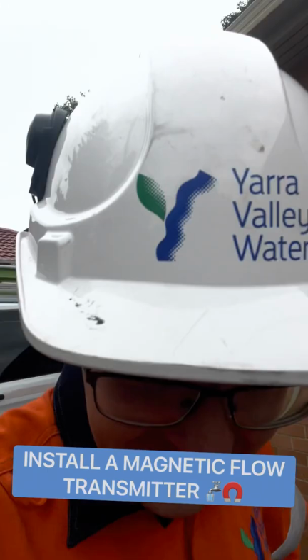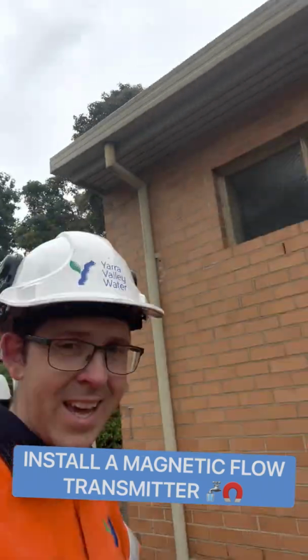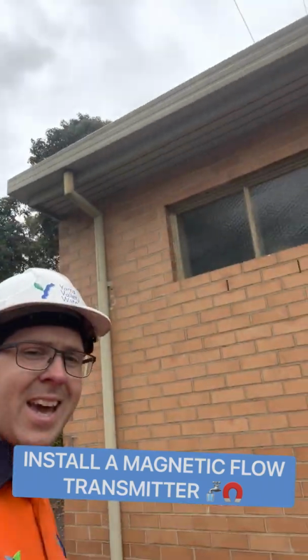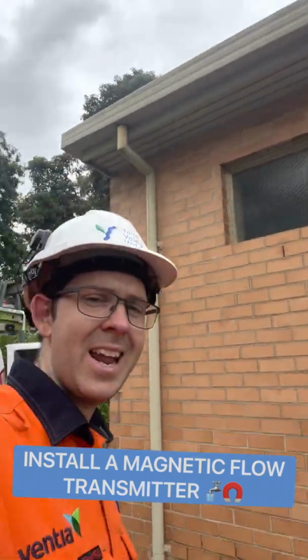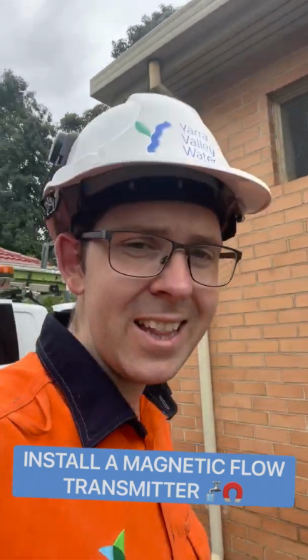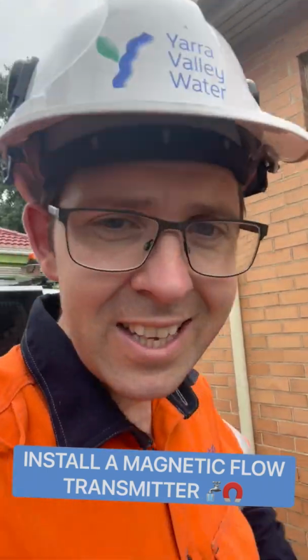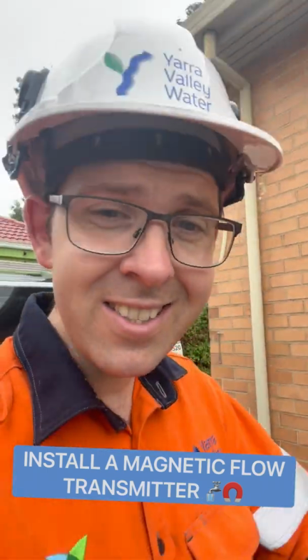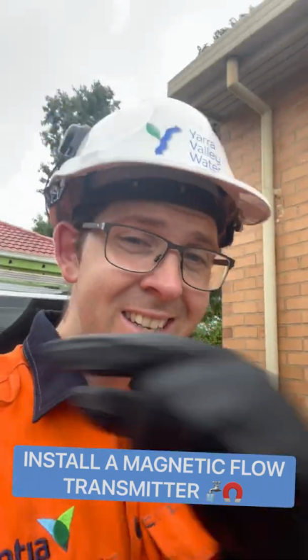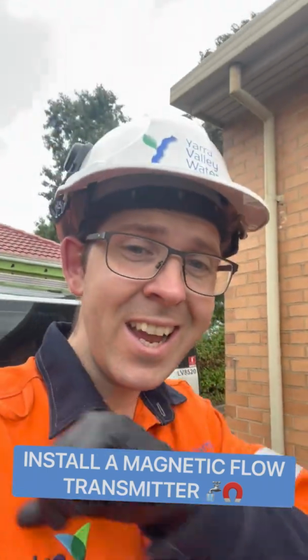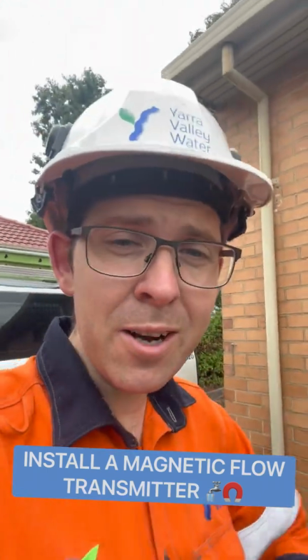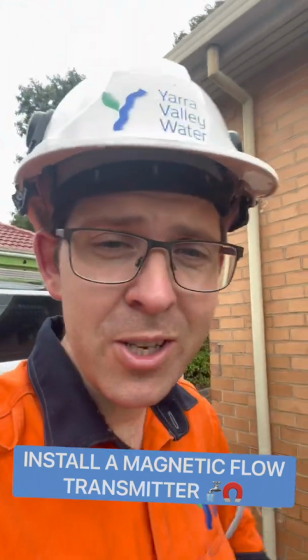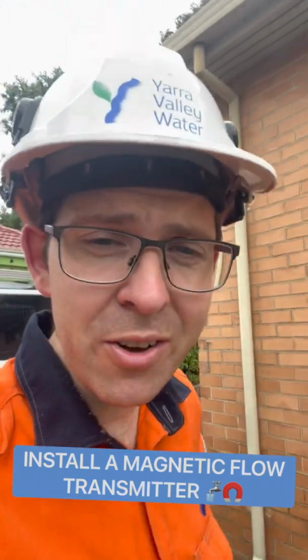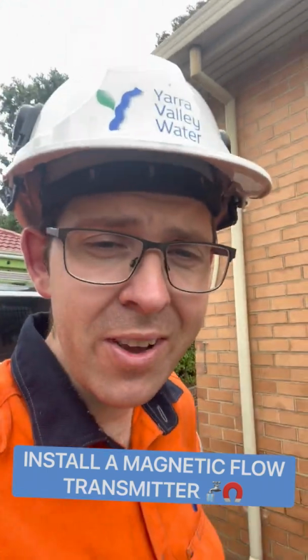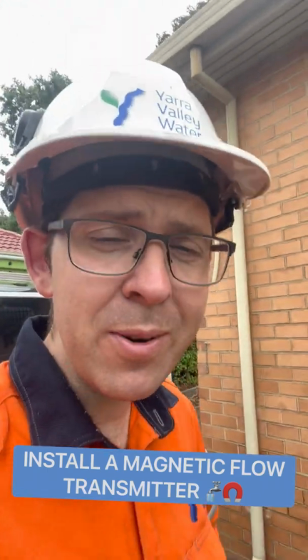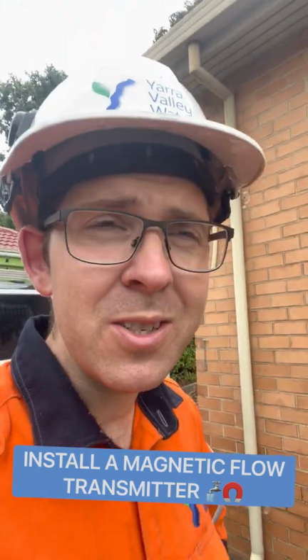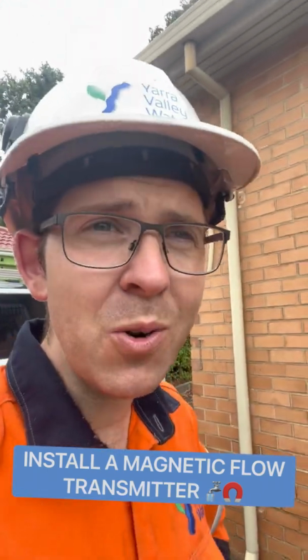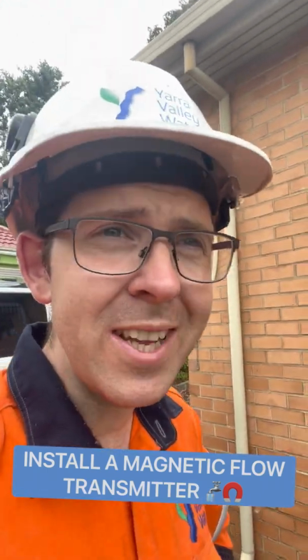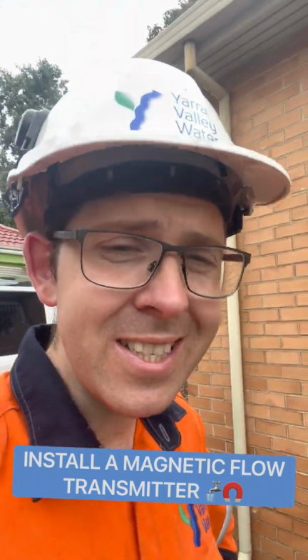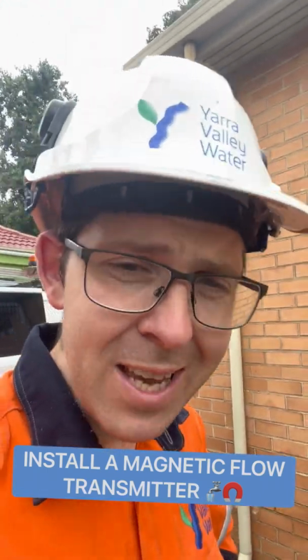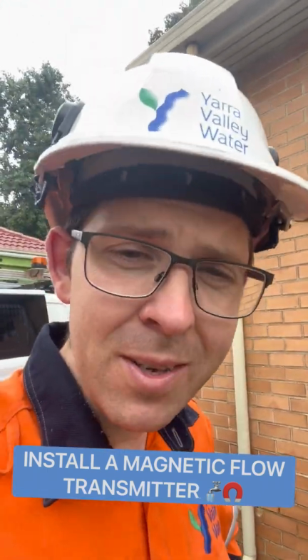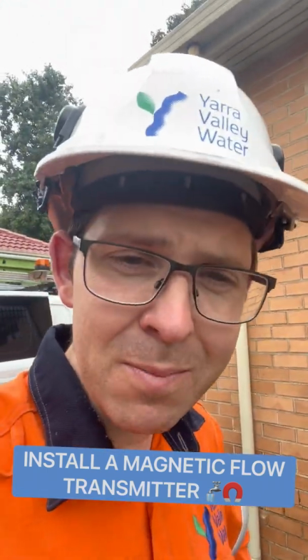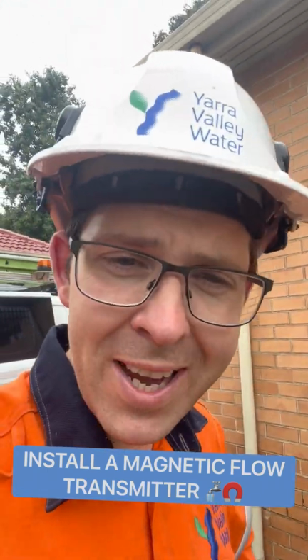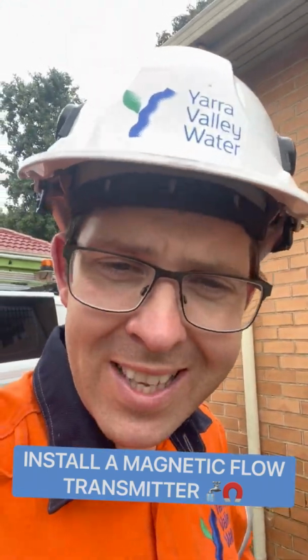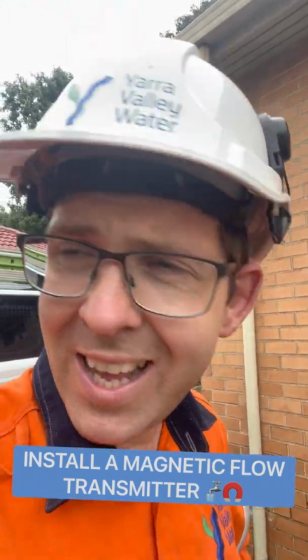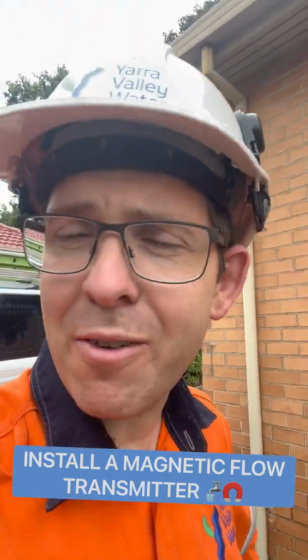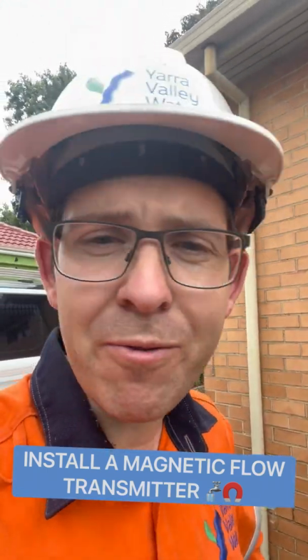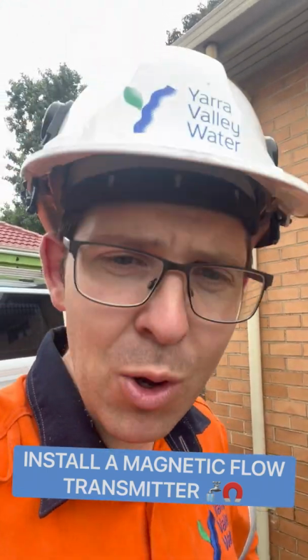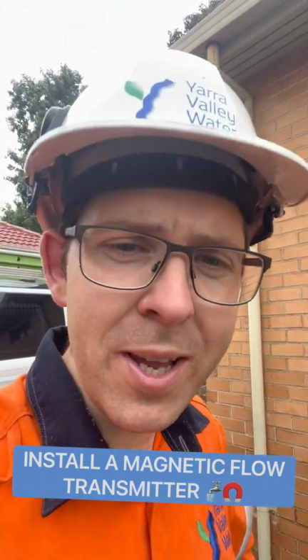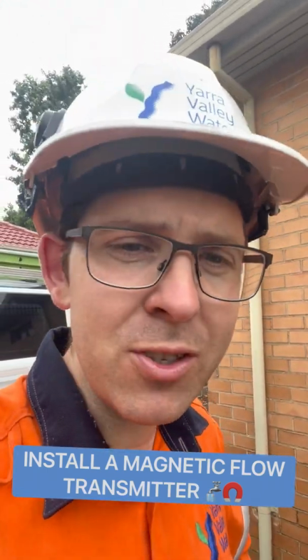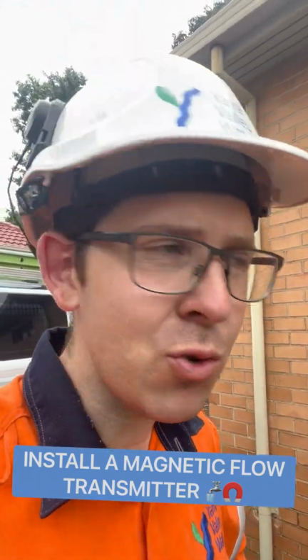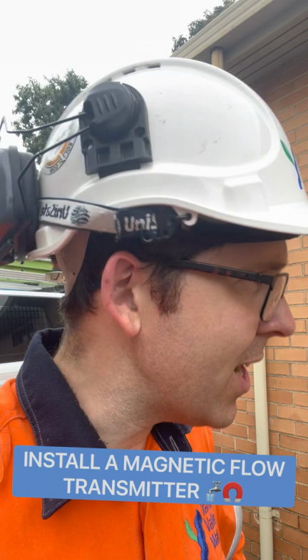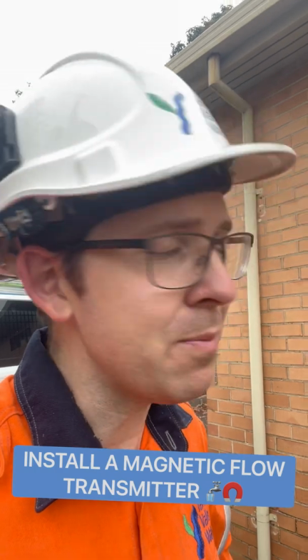G'day legends. Today I'm going to be showing you how to install a Siemens magnetic flow meter transmitter.